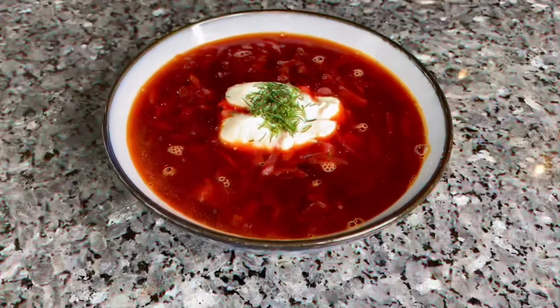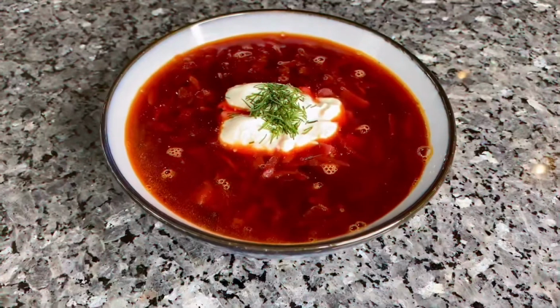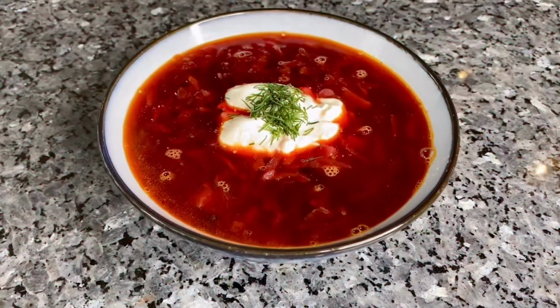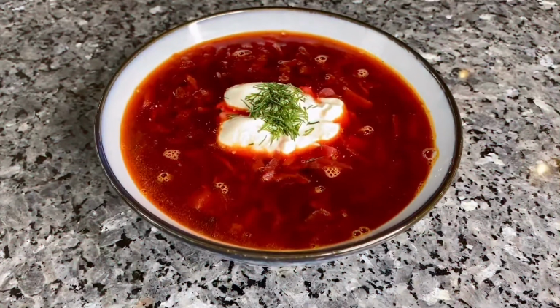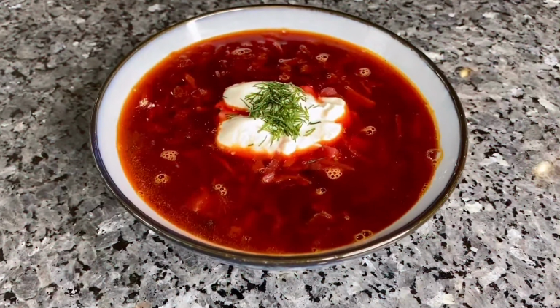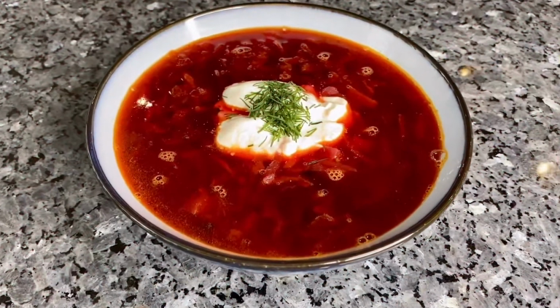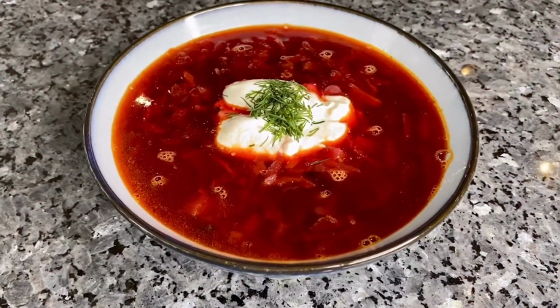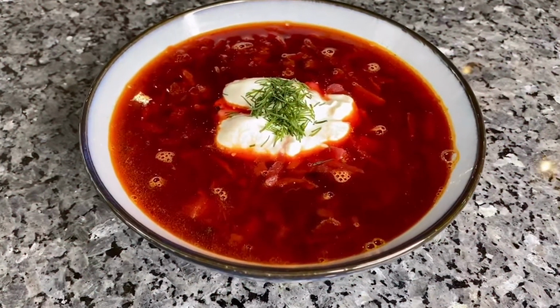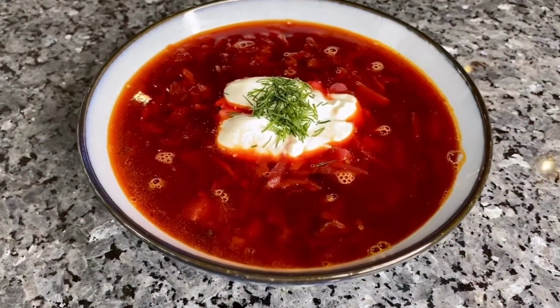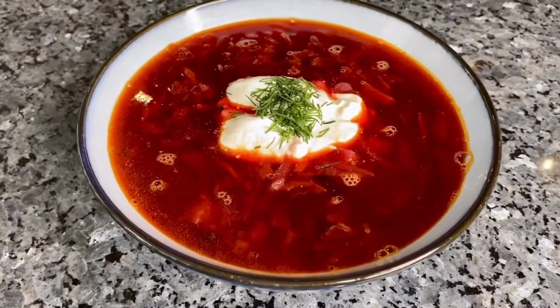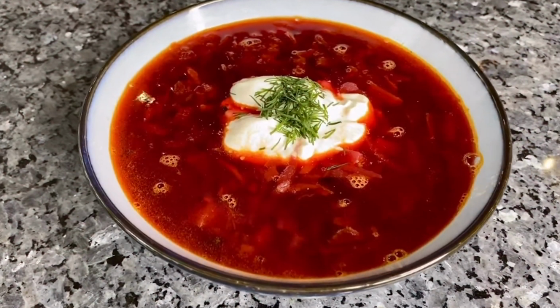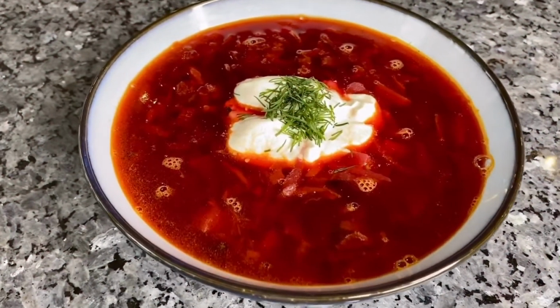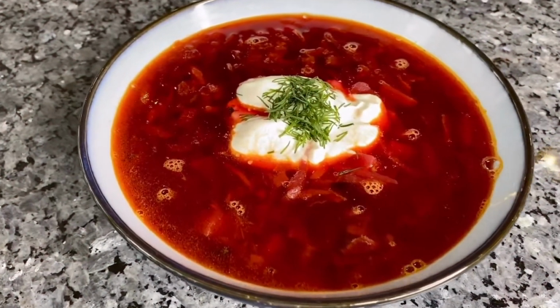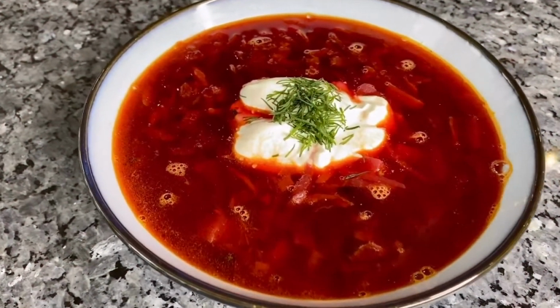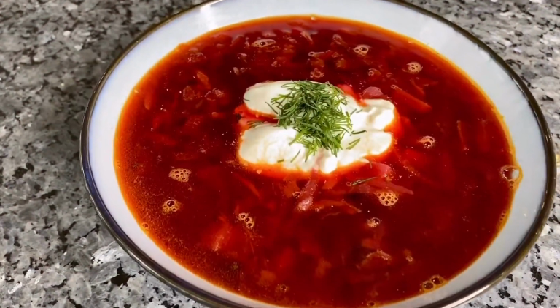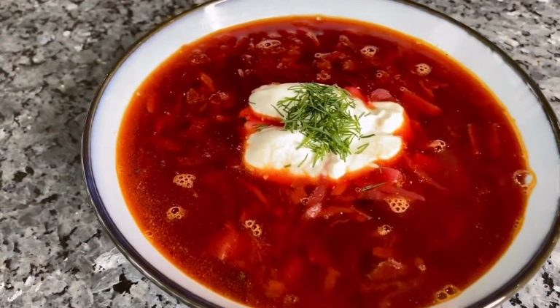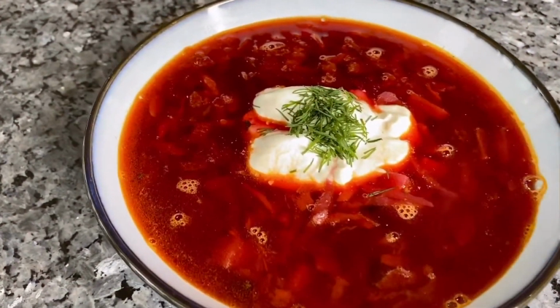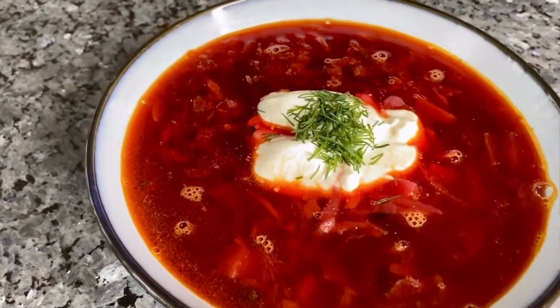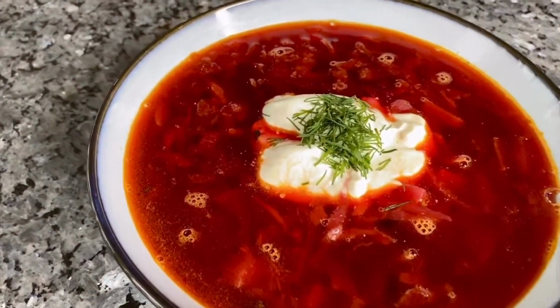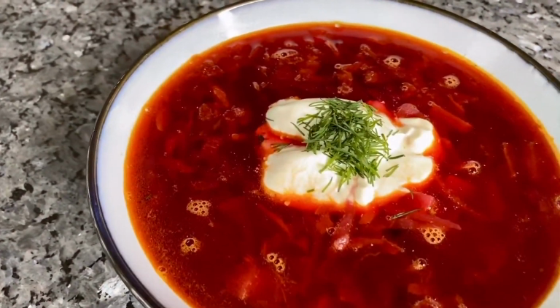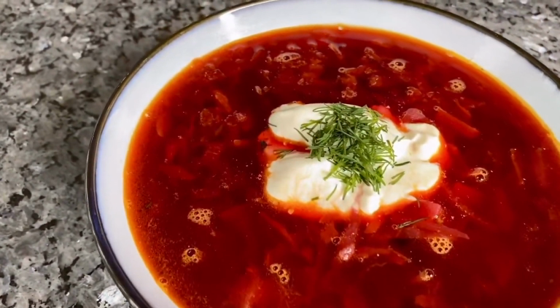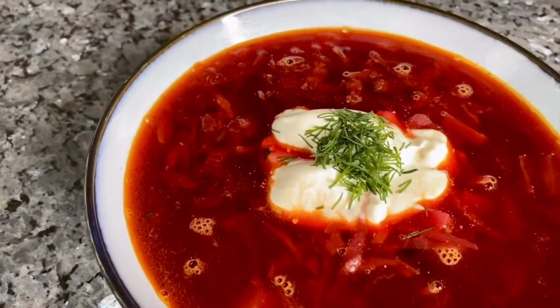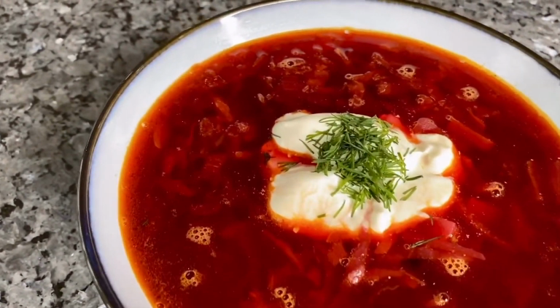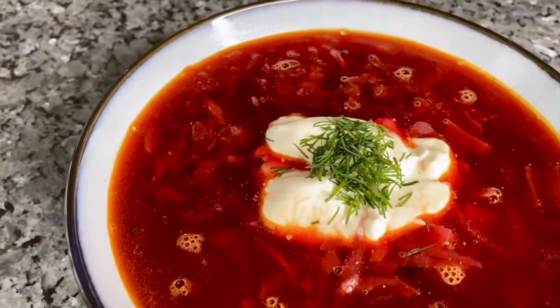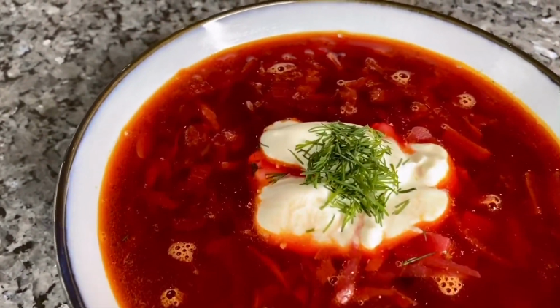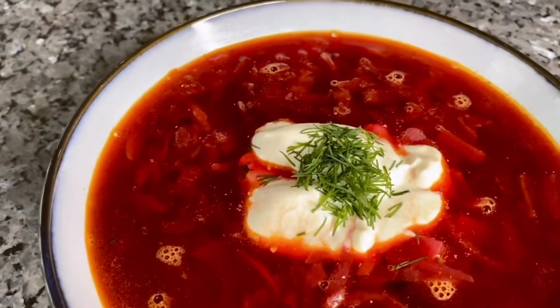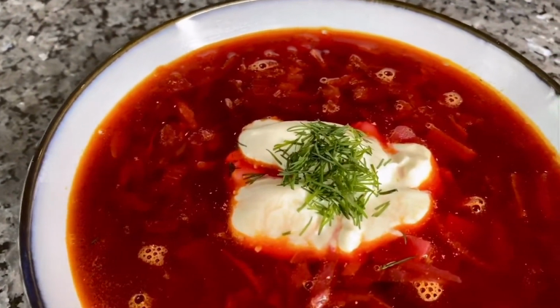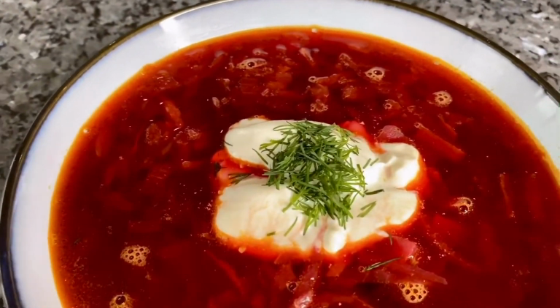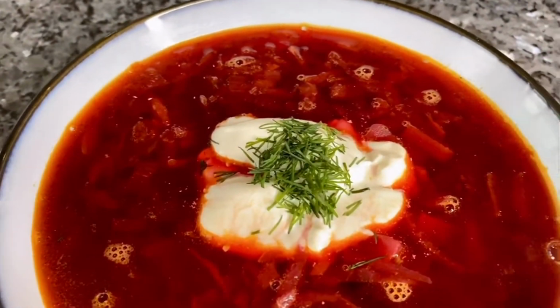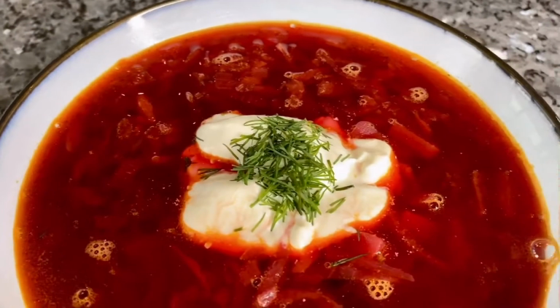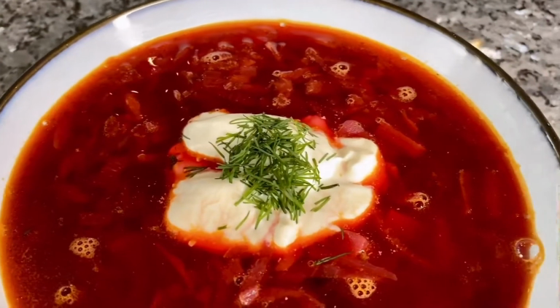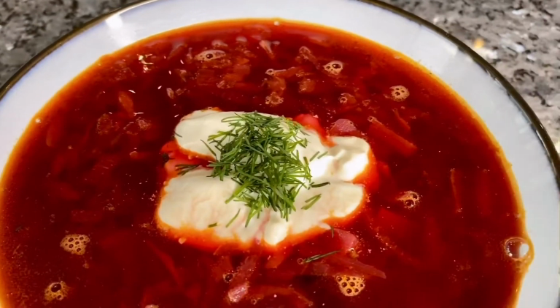Garnish with some sour cream and fresh dill. Enjoy. Bon appetit.